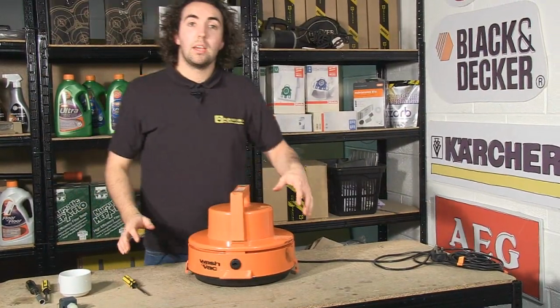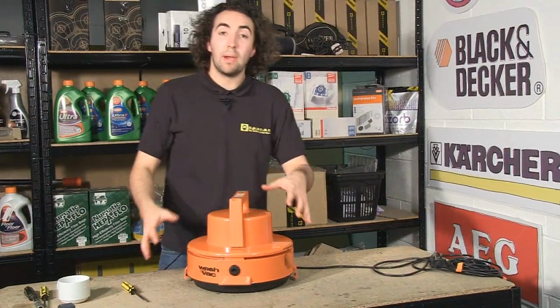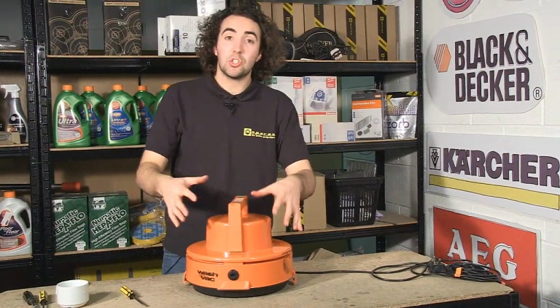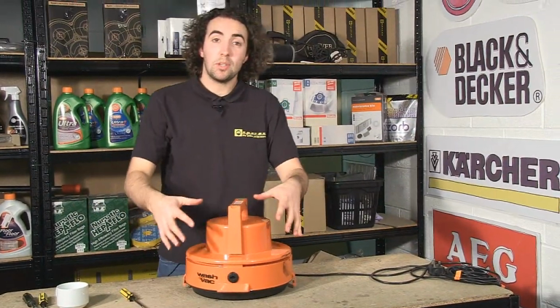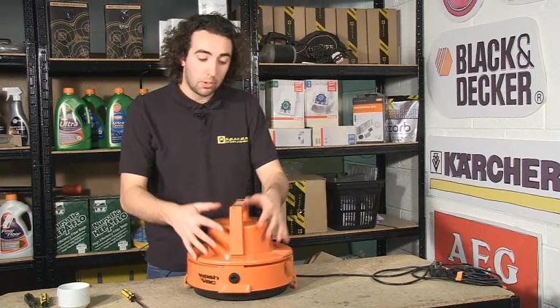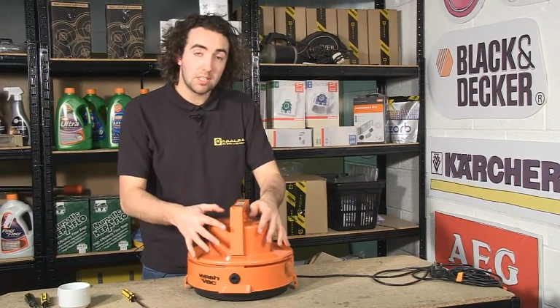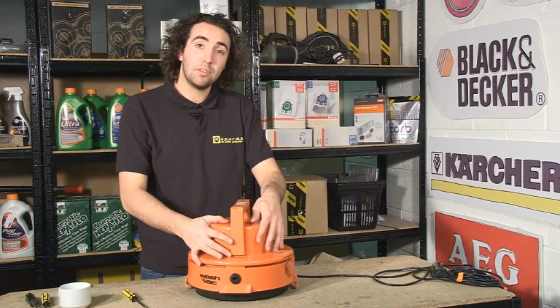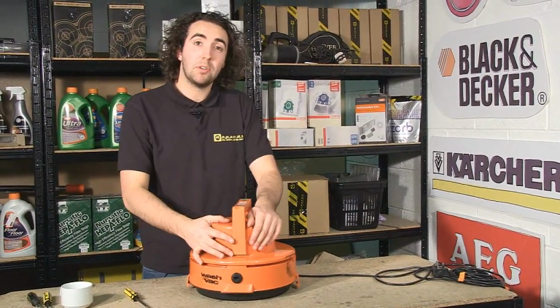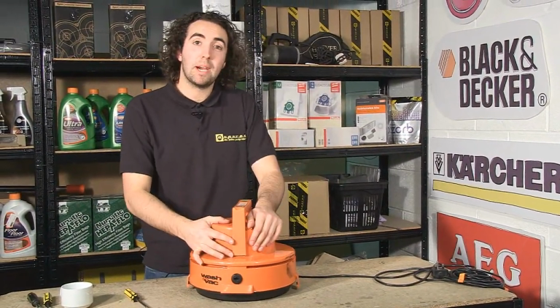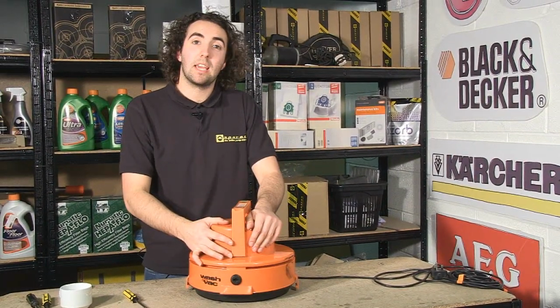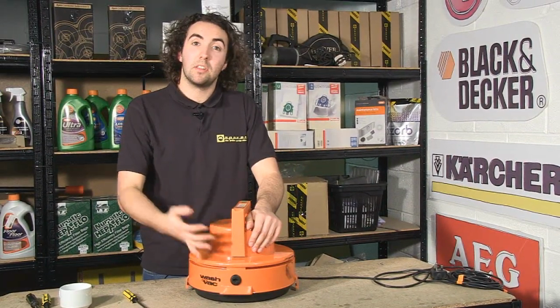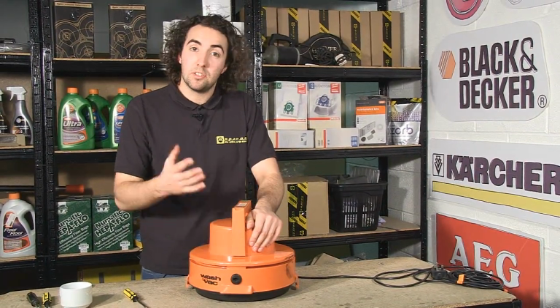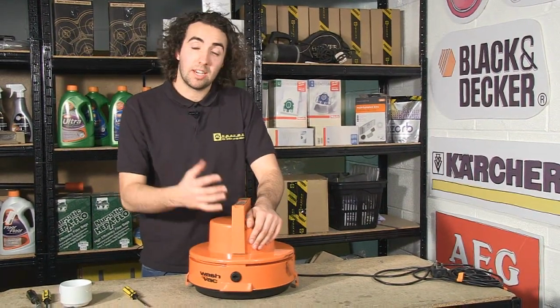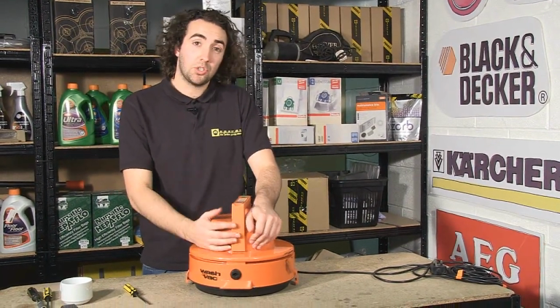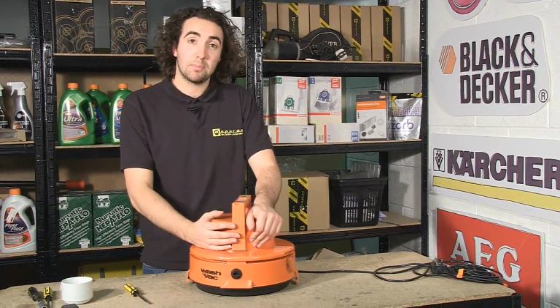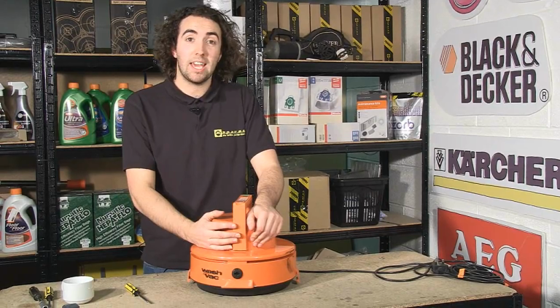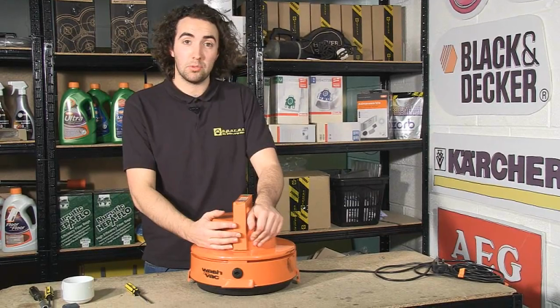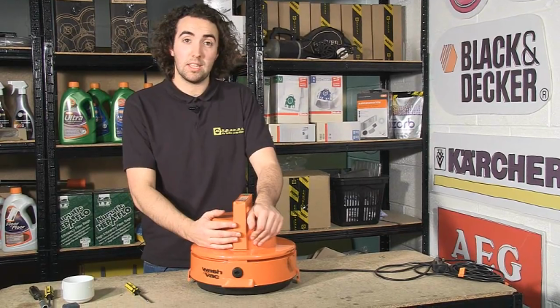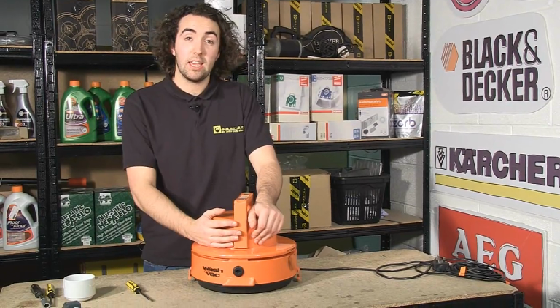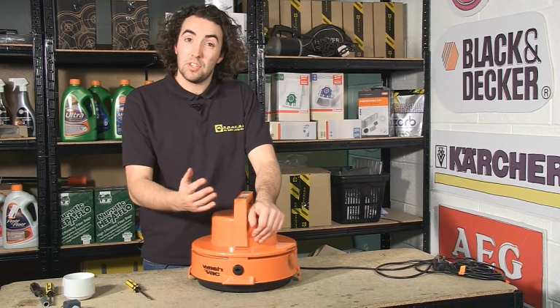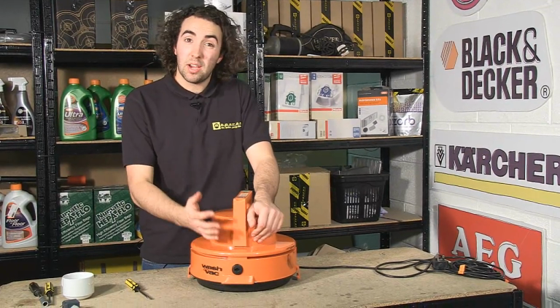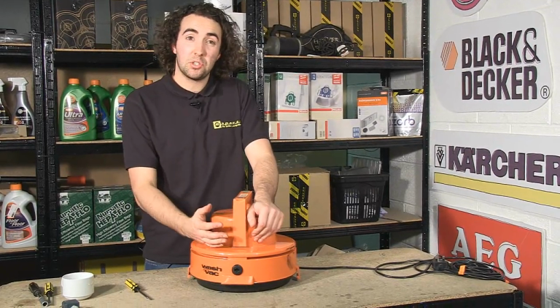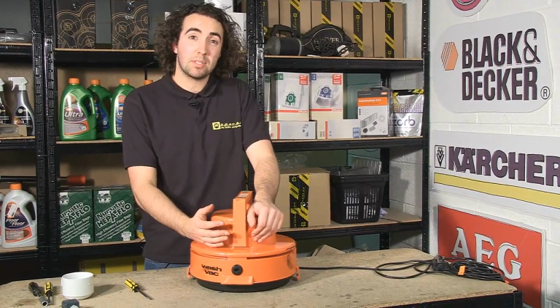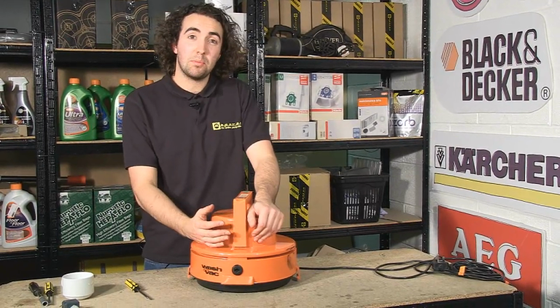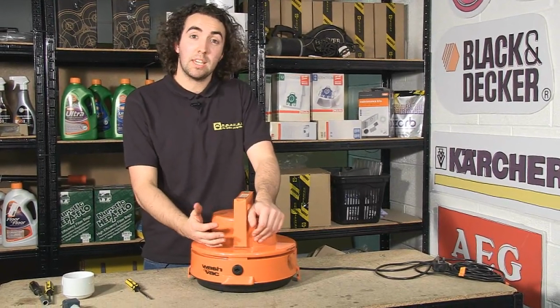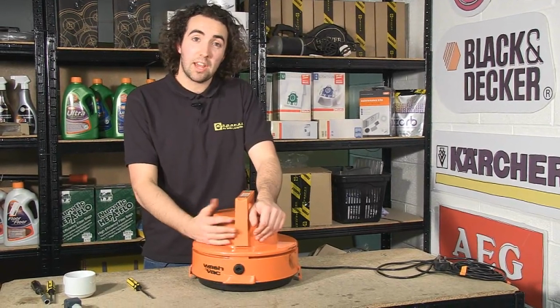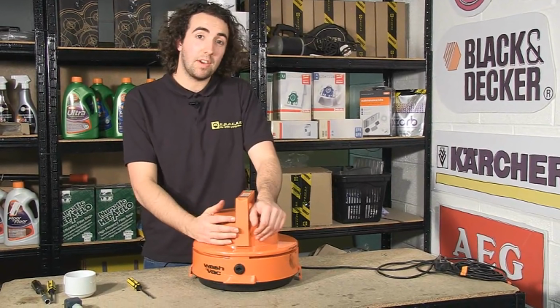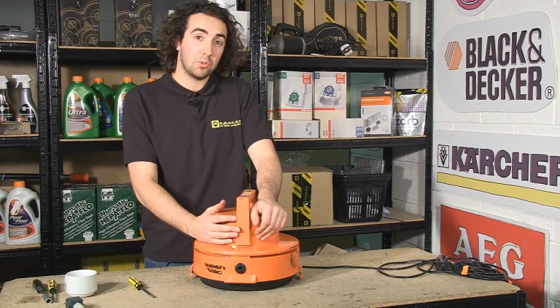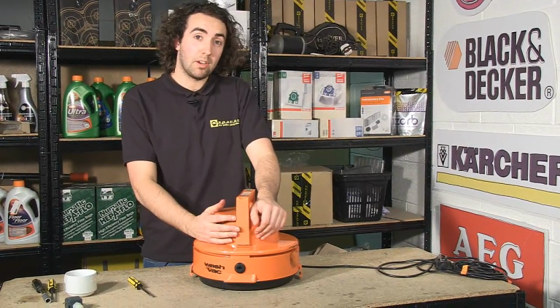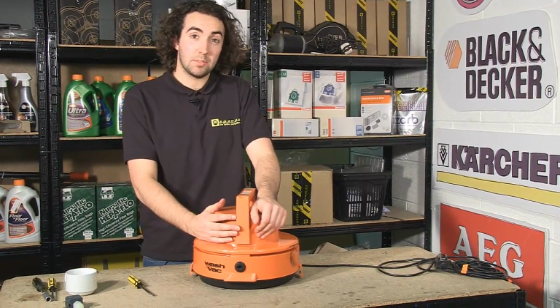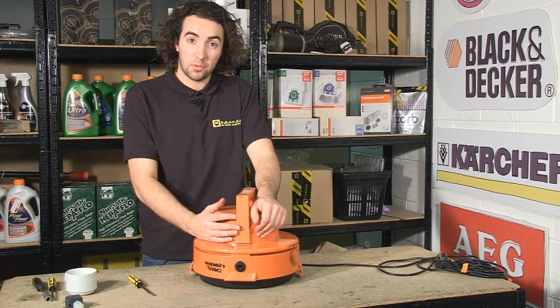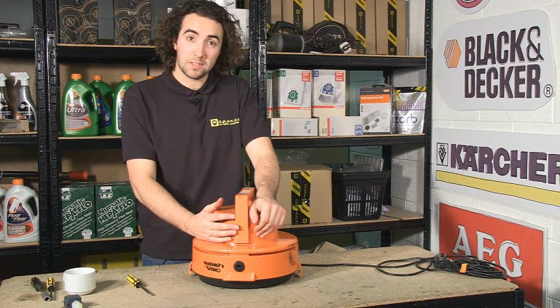Now make sure when you're putting the motor unit back together that you don't have any trapped cables in there. If you do have any trapped cables, it can affect your appliance's performance.